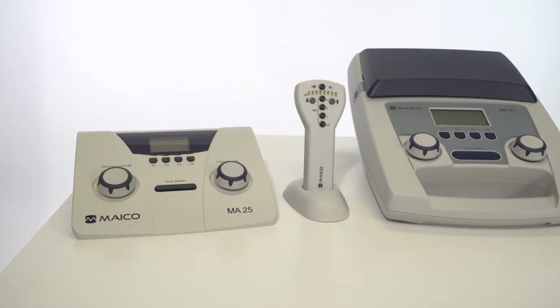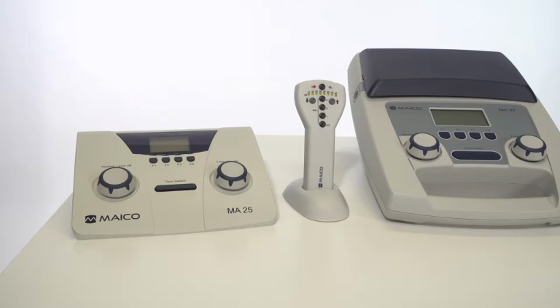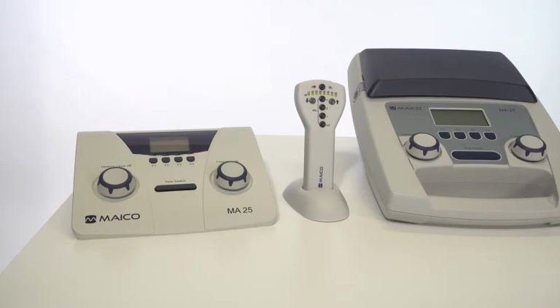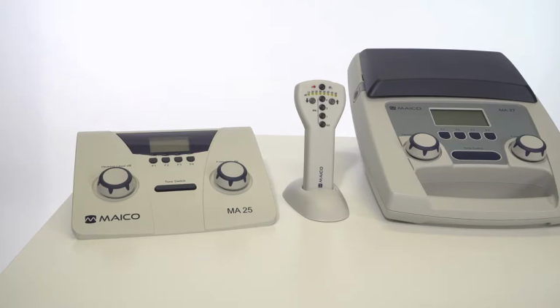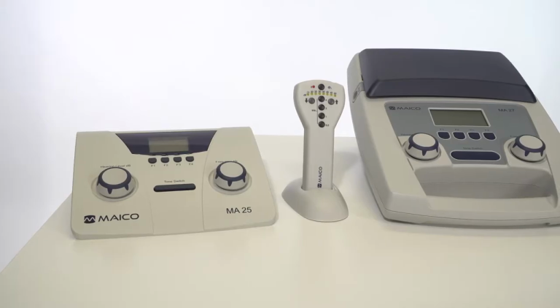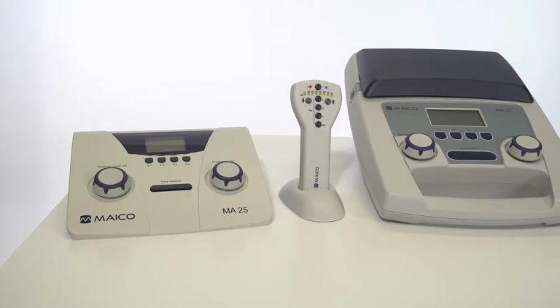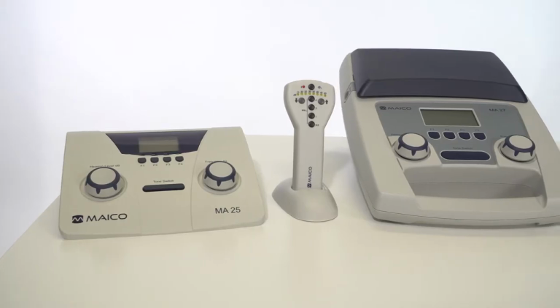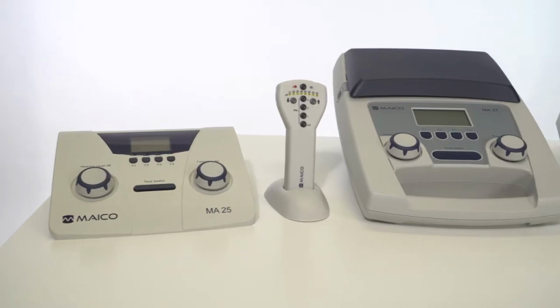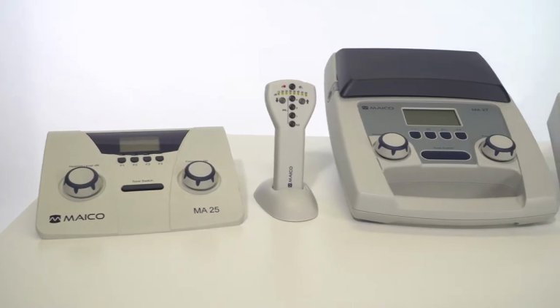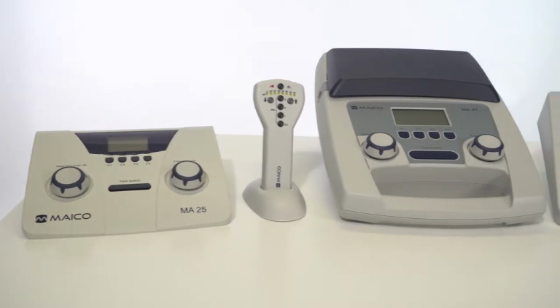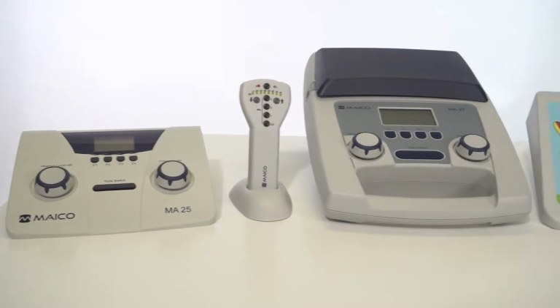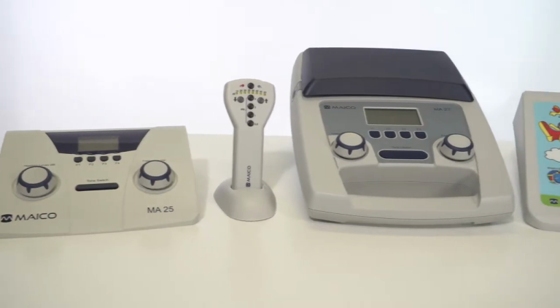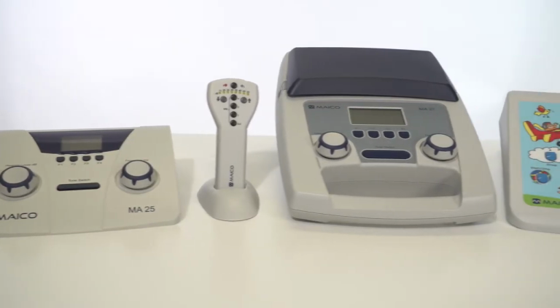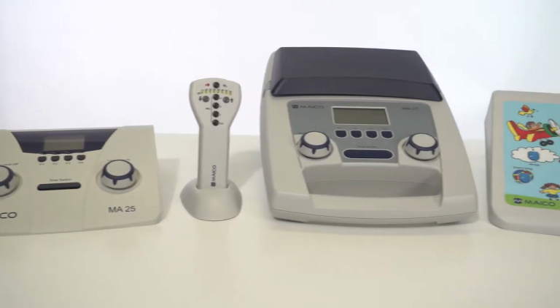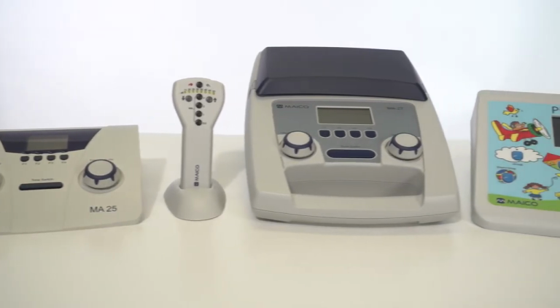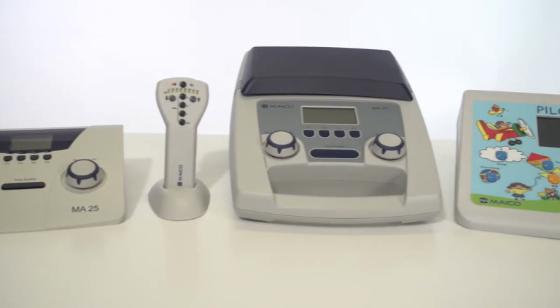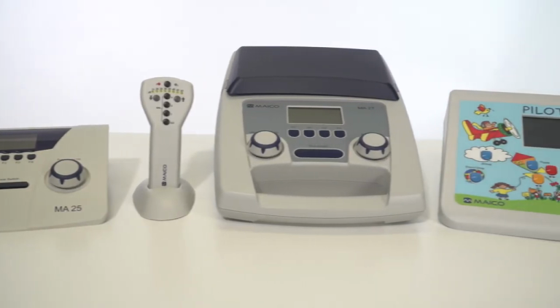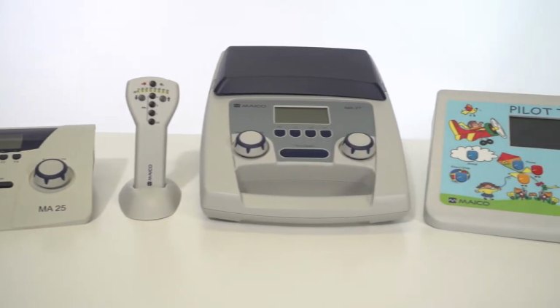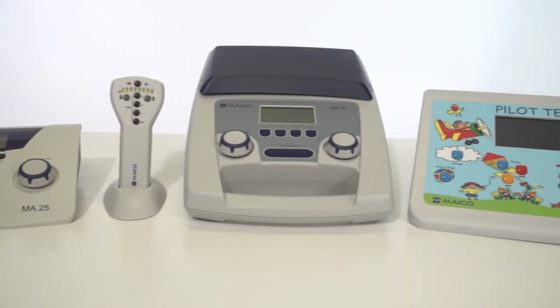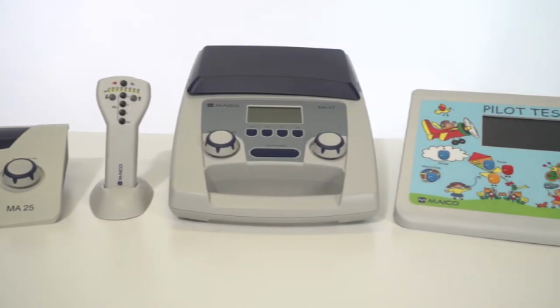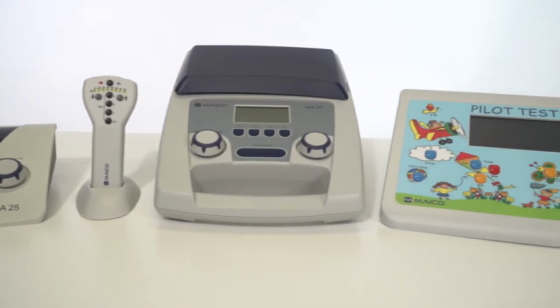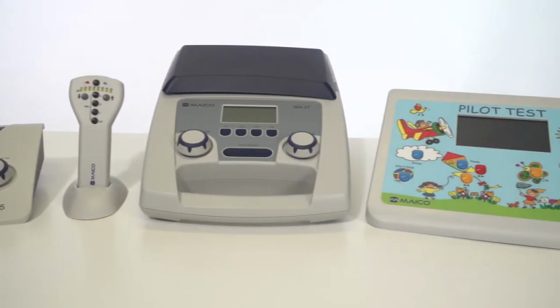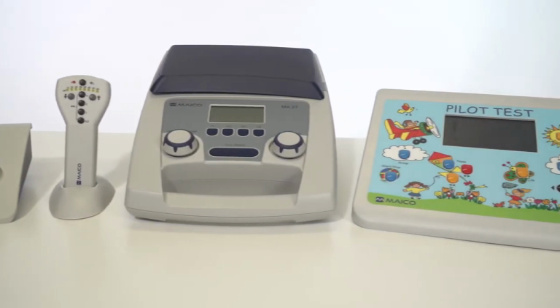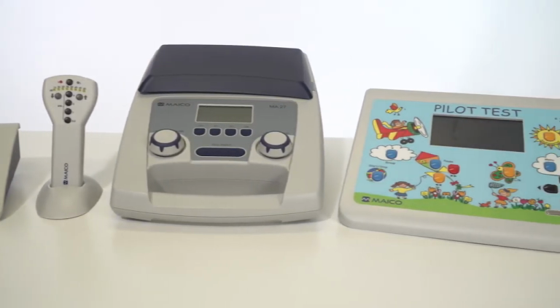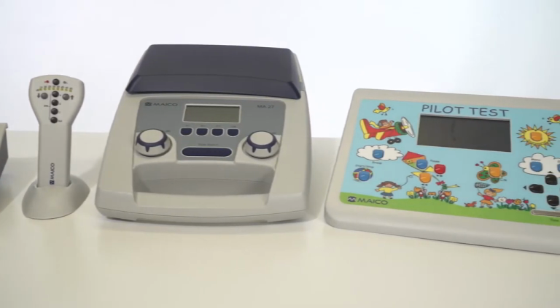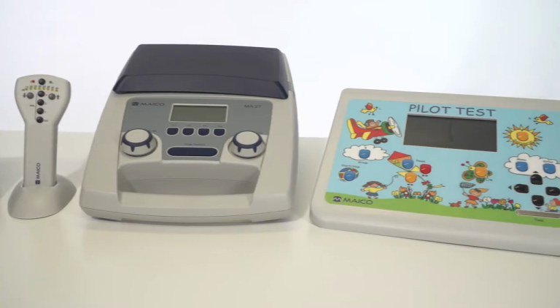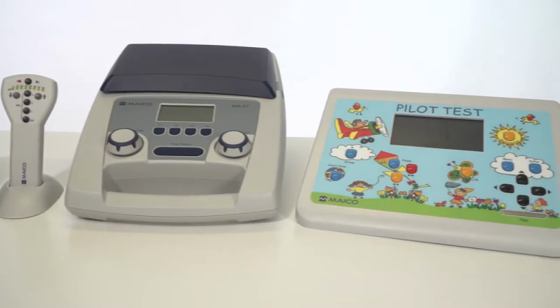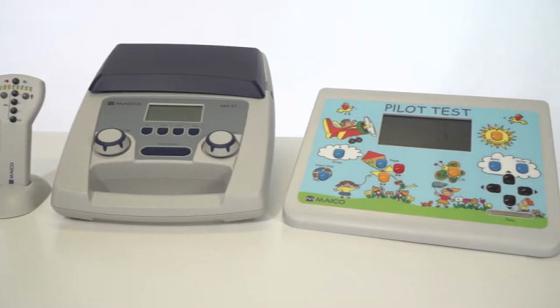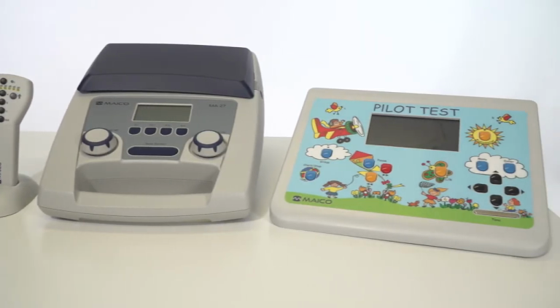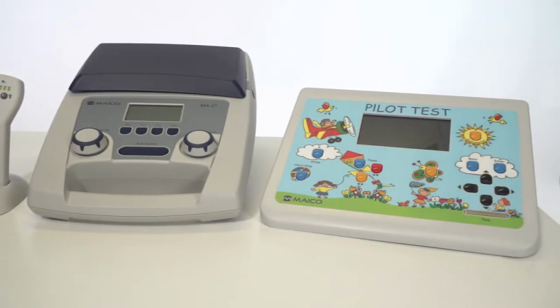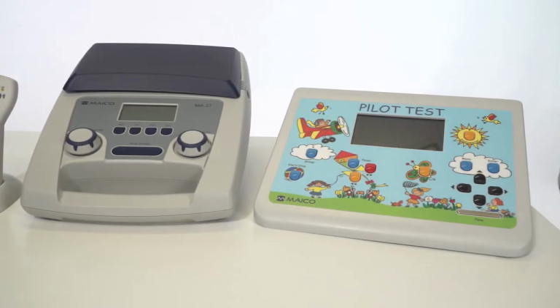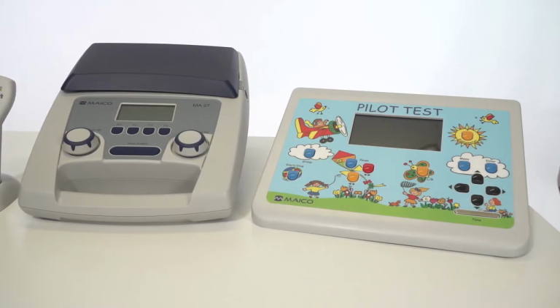Any audiometer can be used to perform a hearing screening. Here are the air conduction screening audiometers available by MAKO.